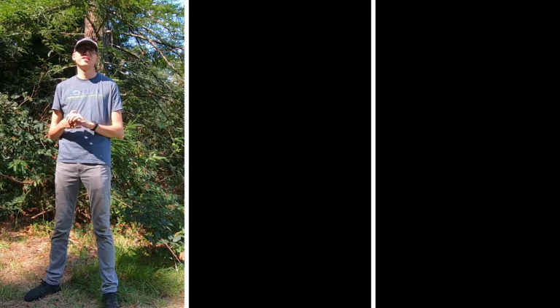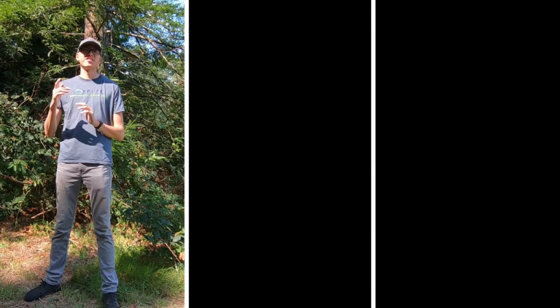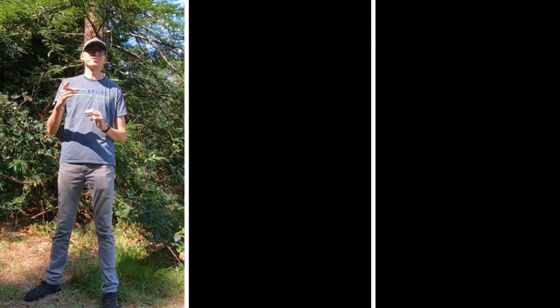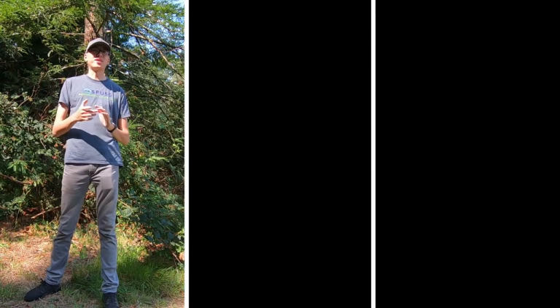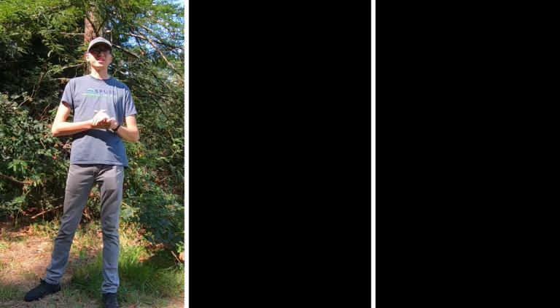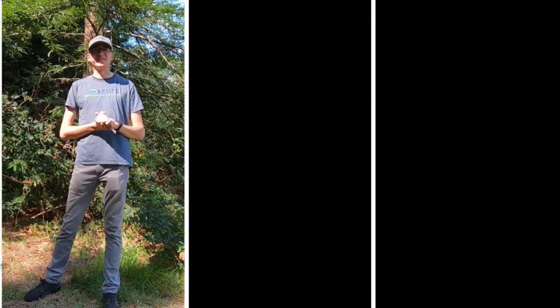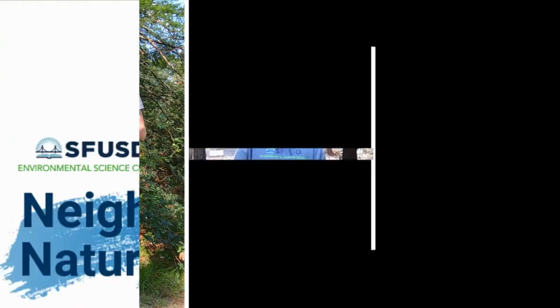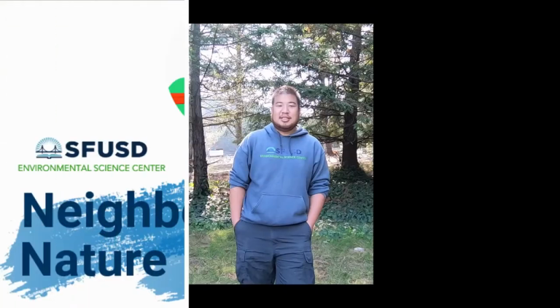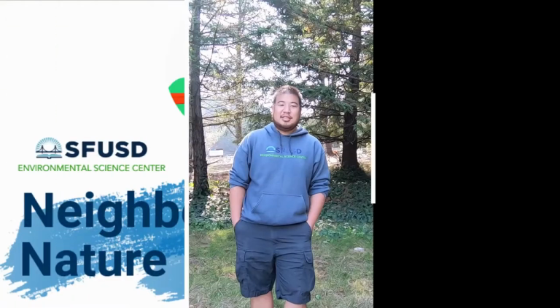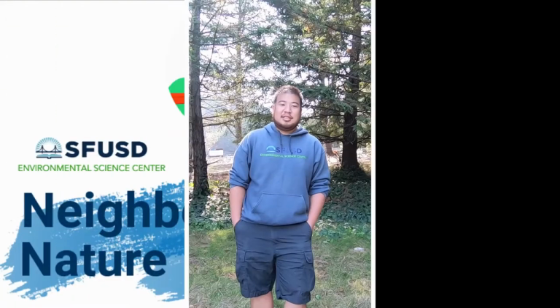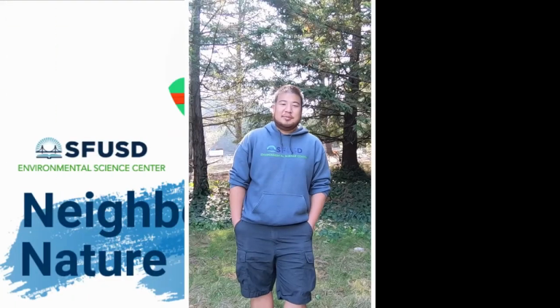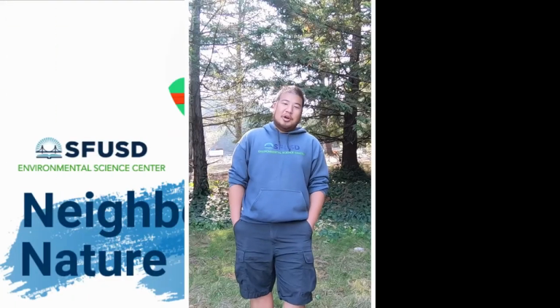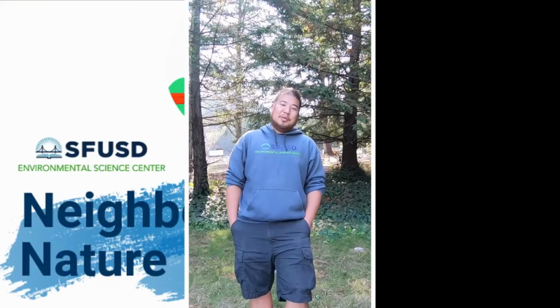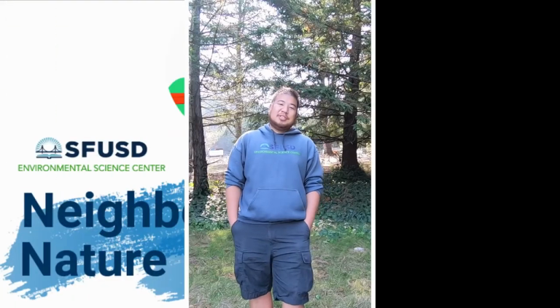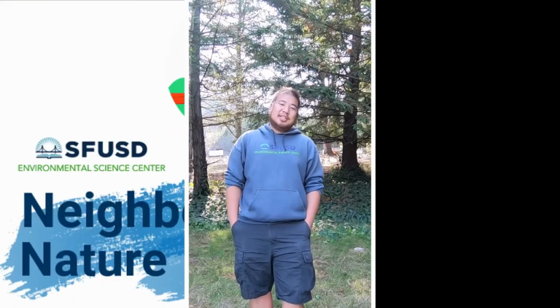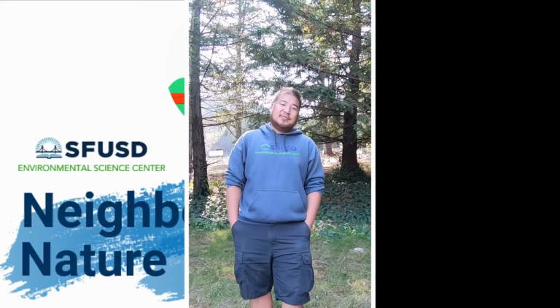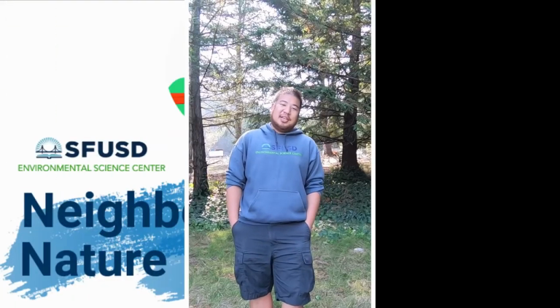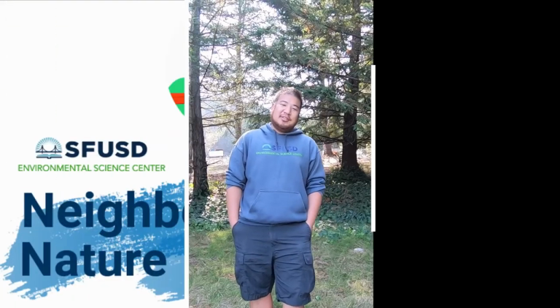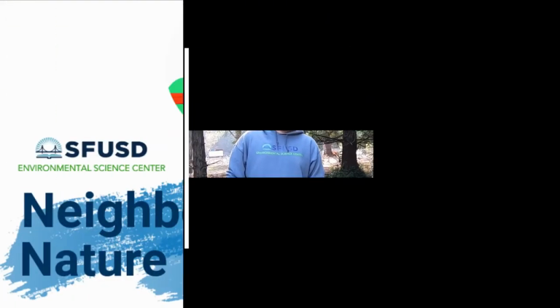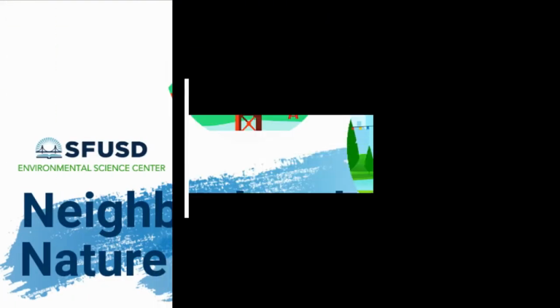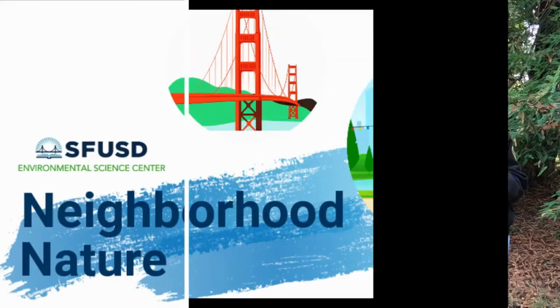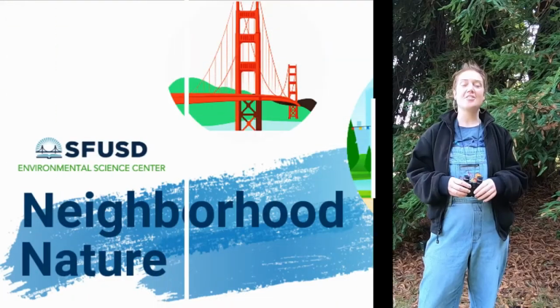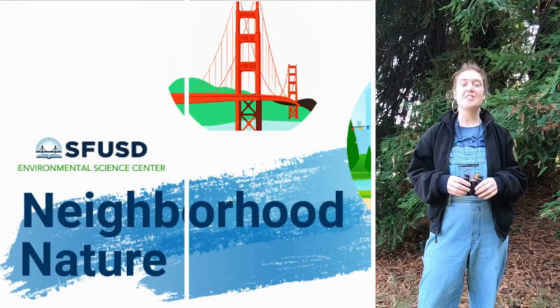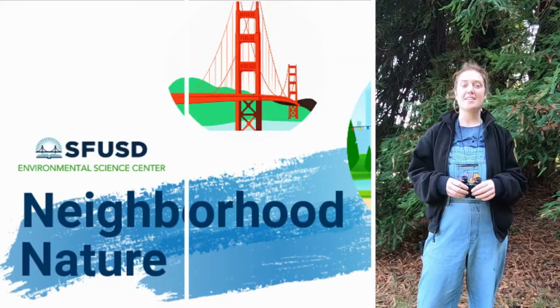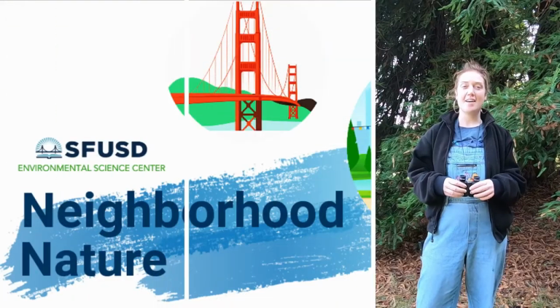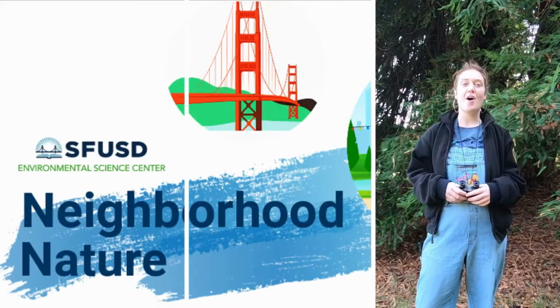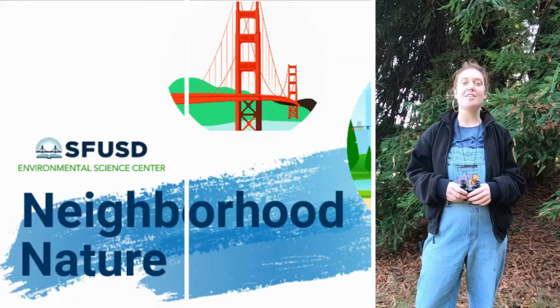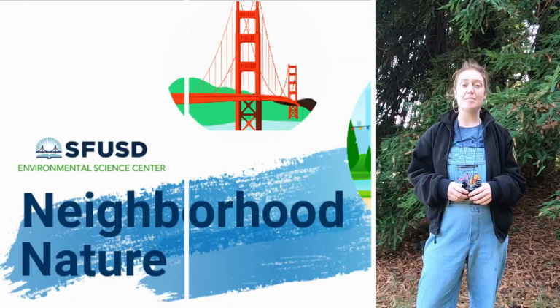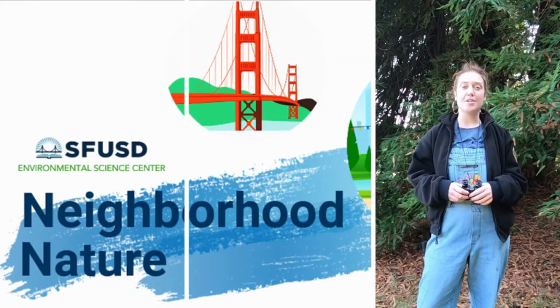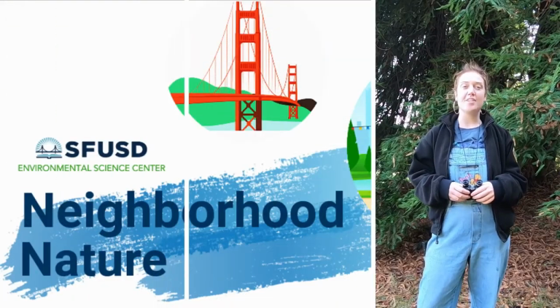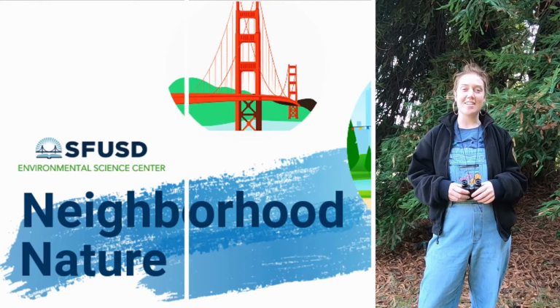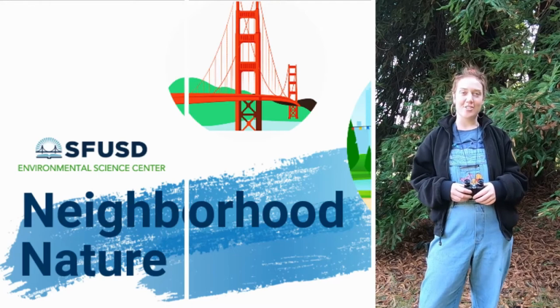Thanks for watching. We hope you enjoyed this video. Catch us next time on Neighborhood Nature.